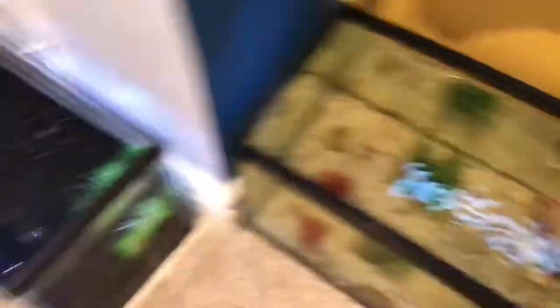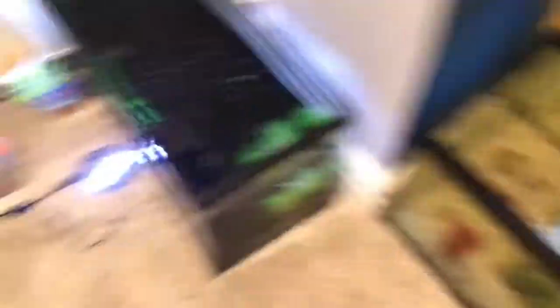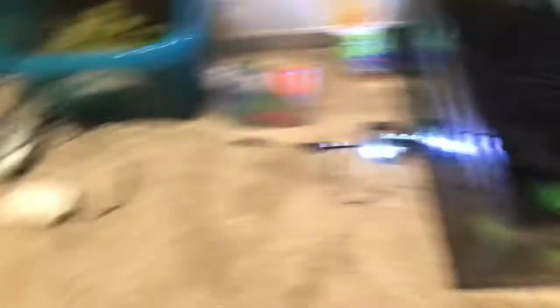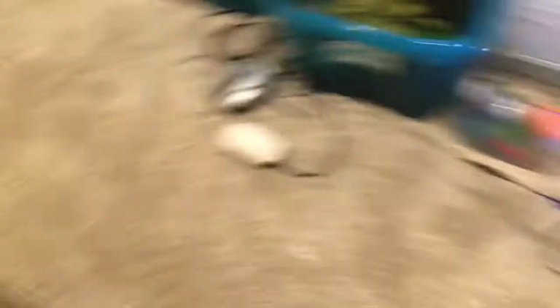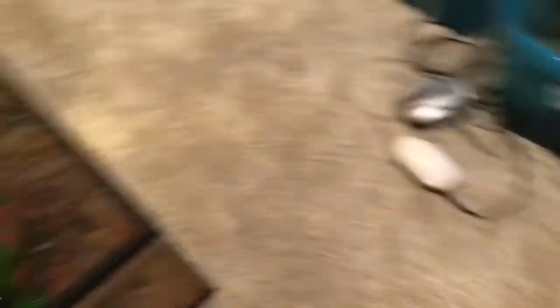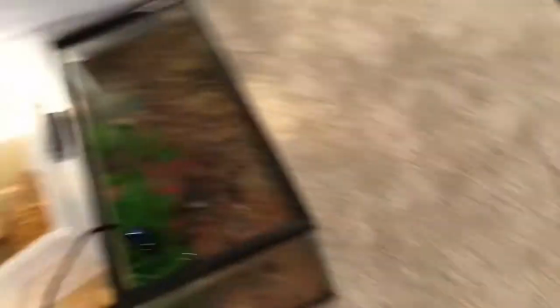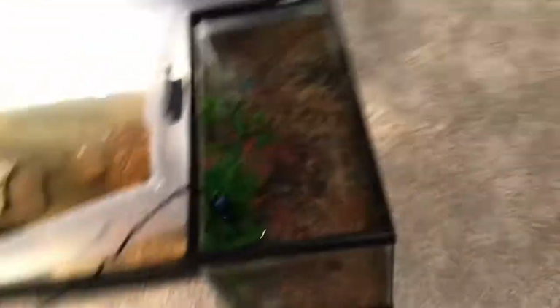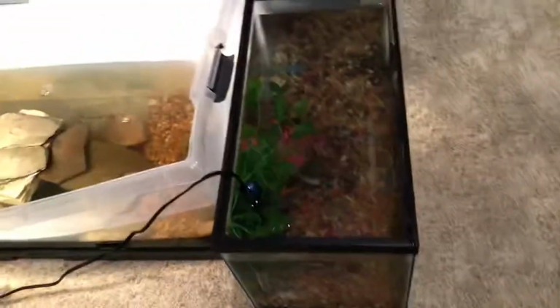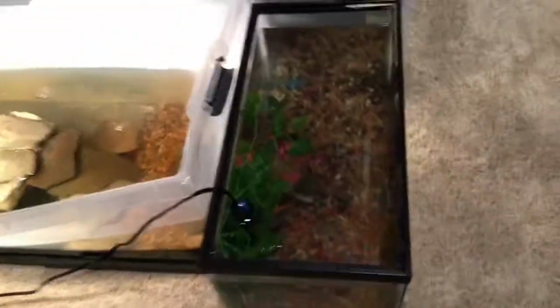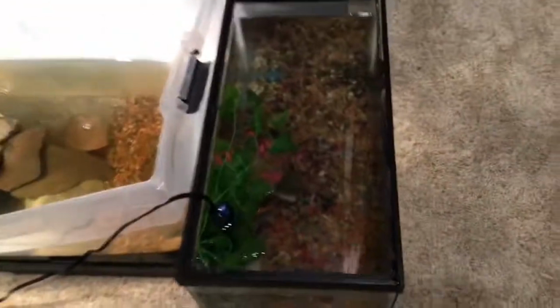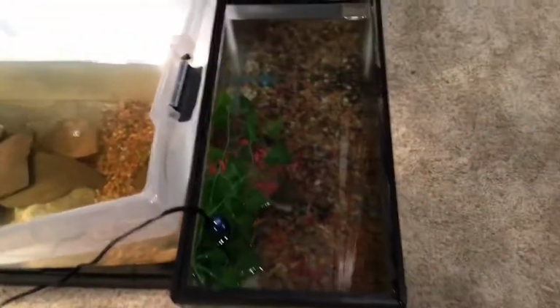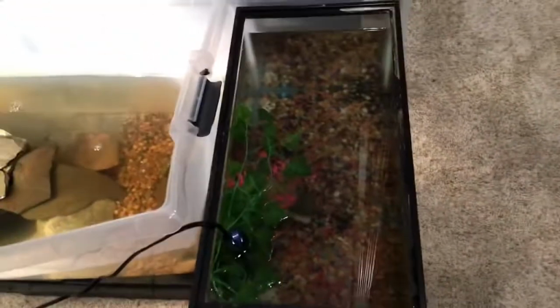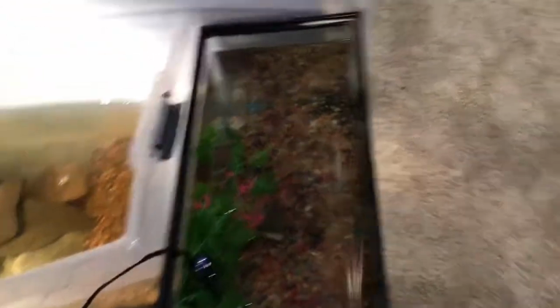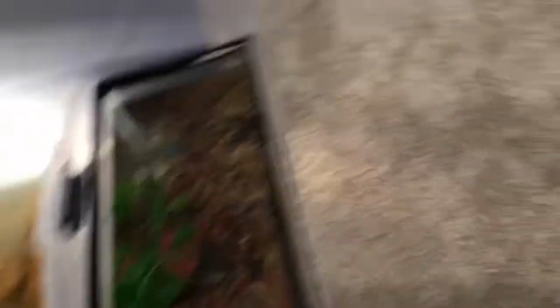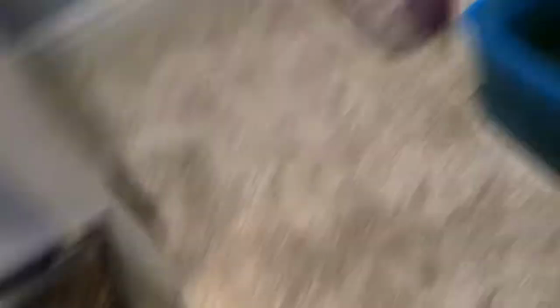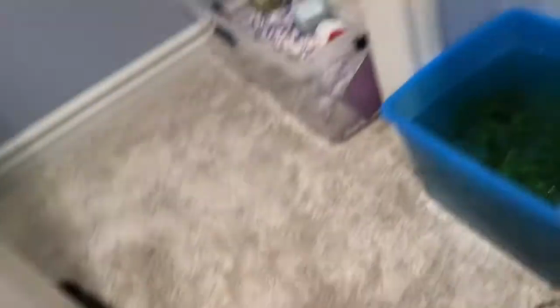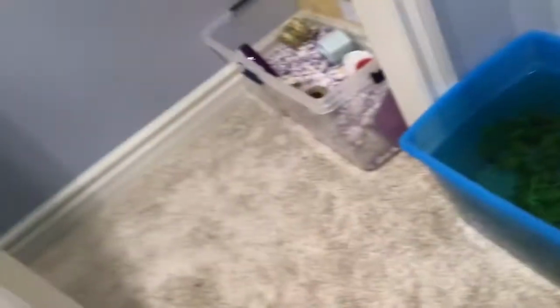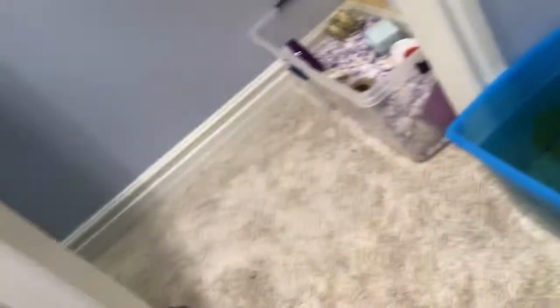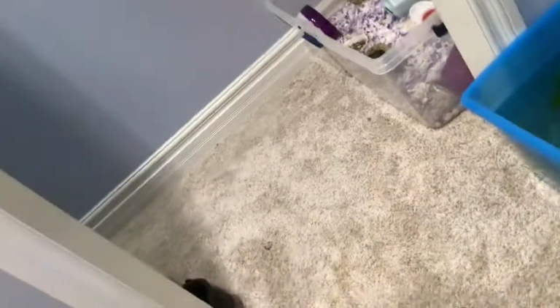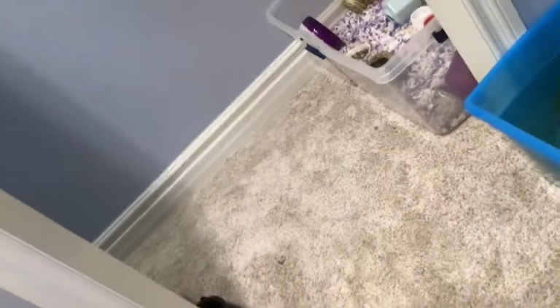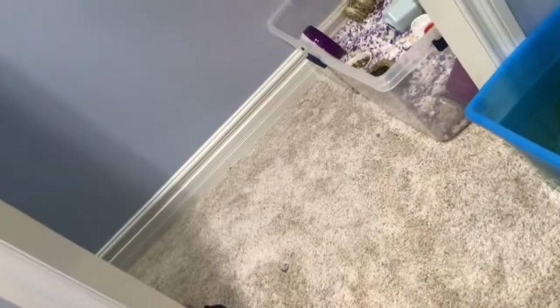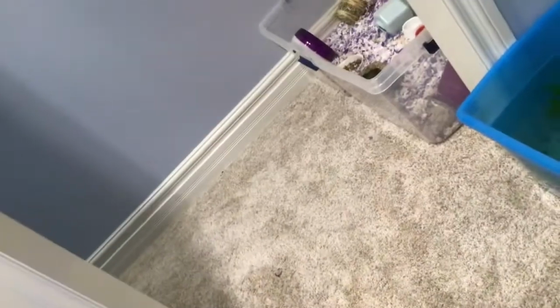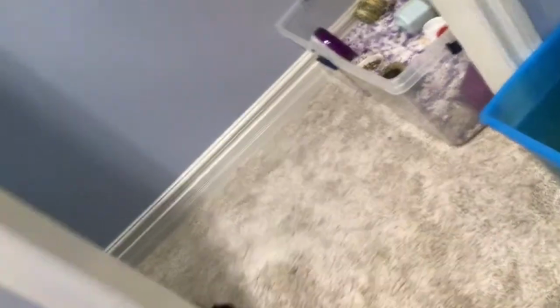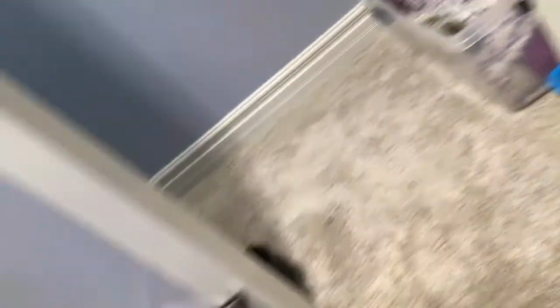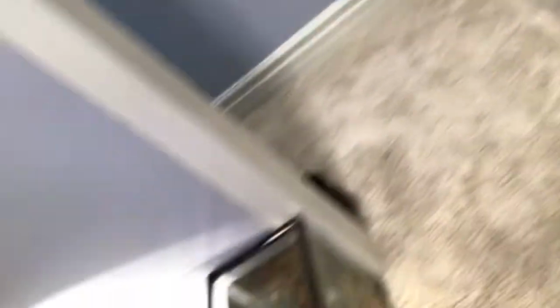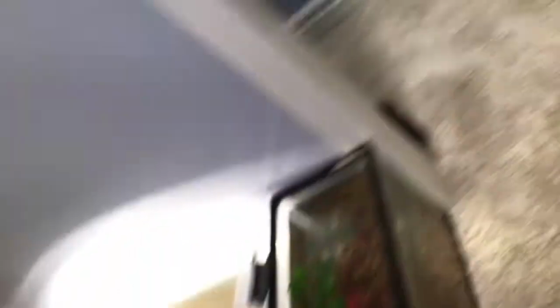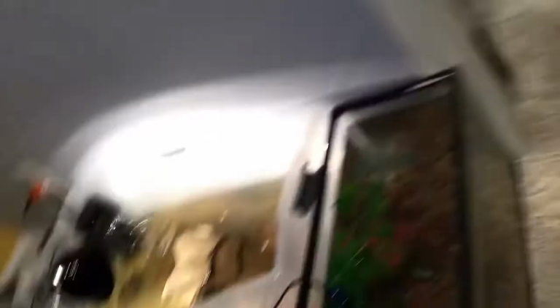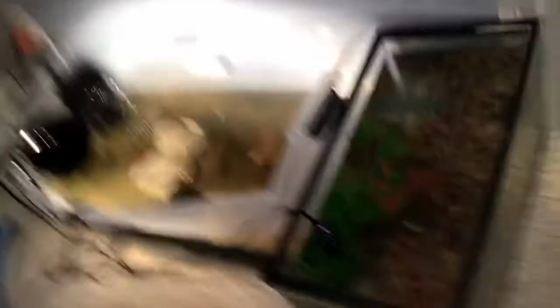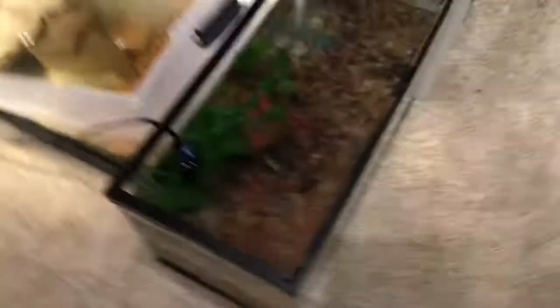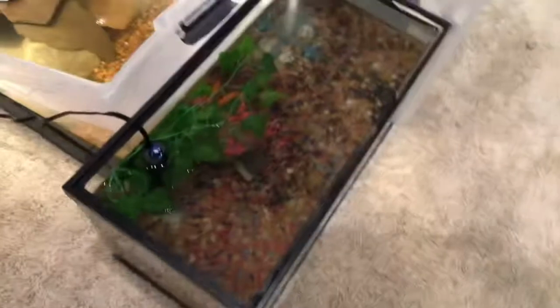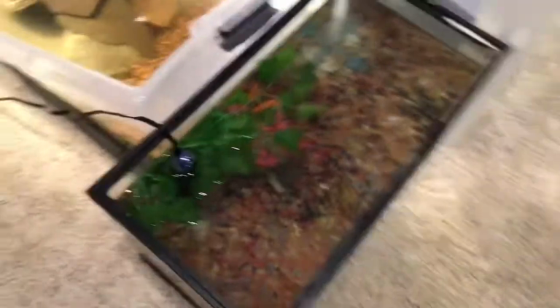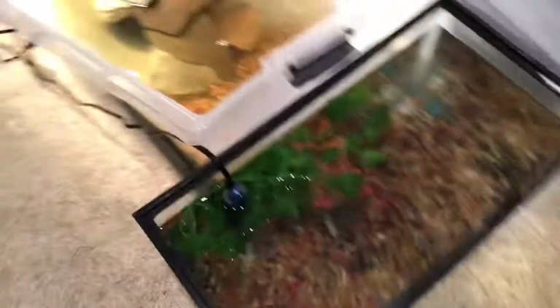Next I have a sickle tank, which is brand new — I made it yesterday.